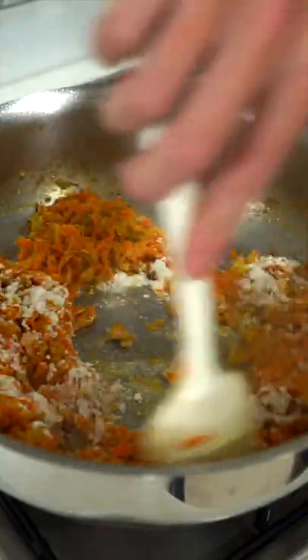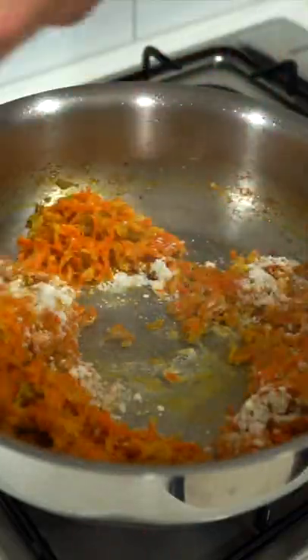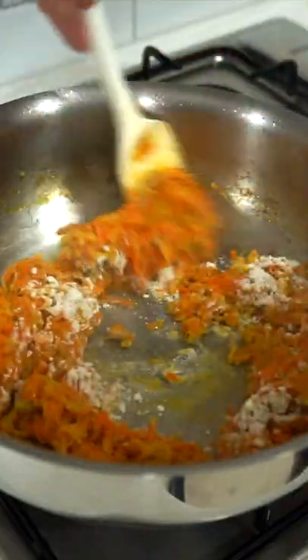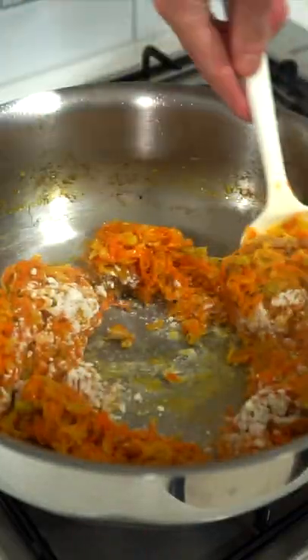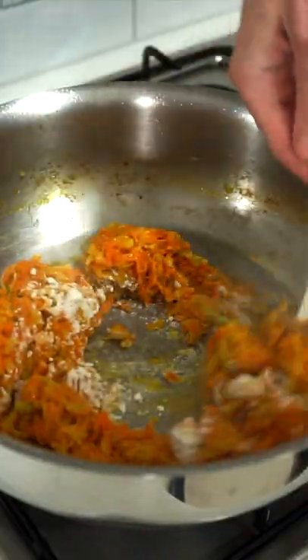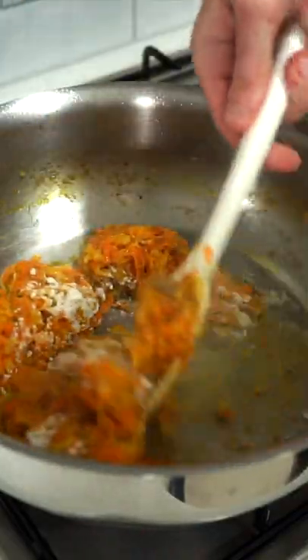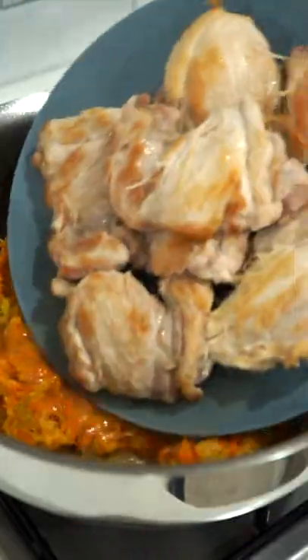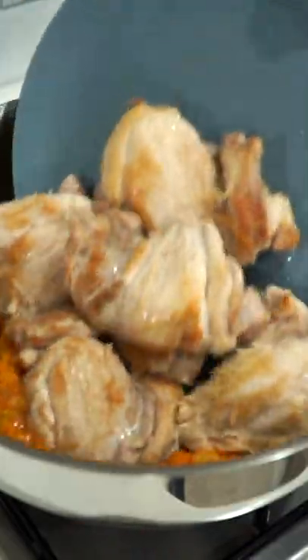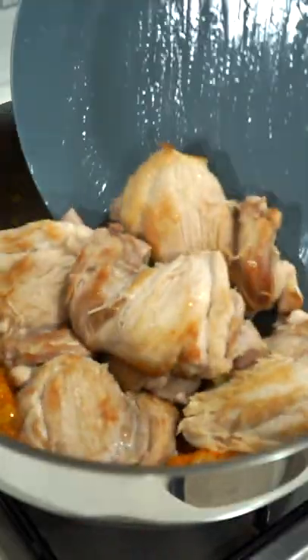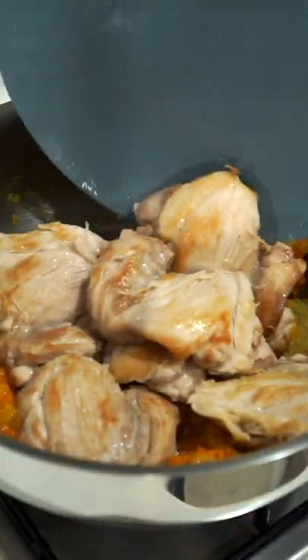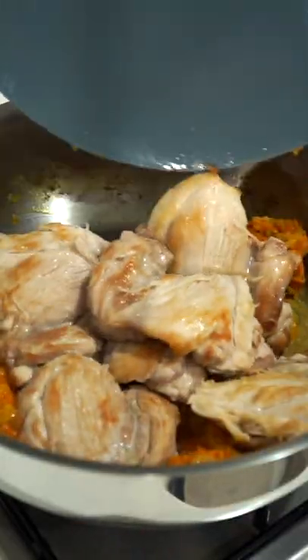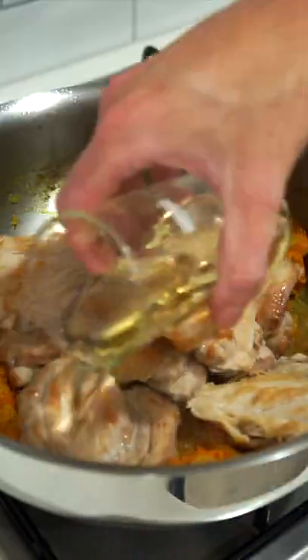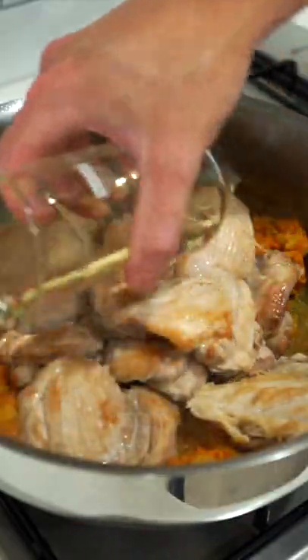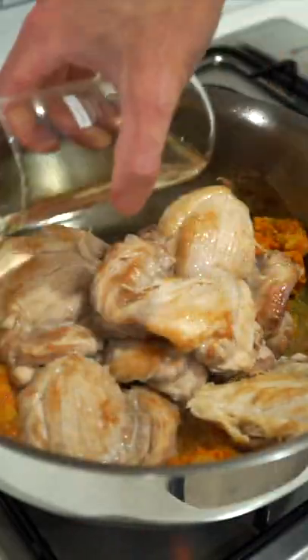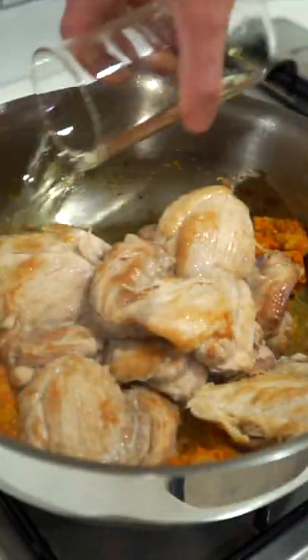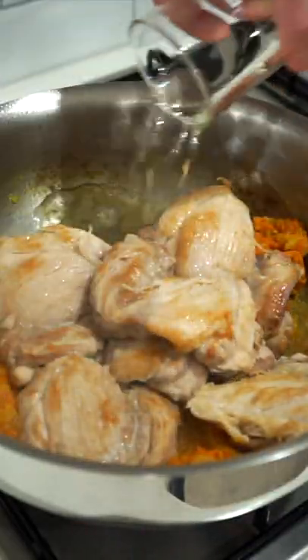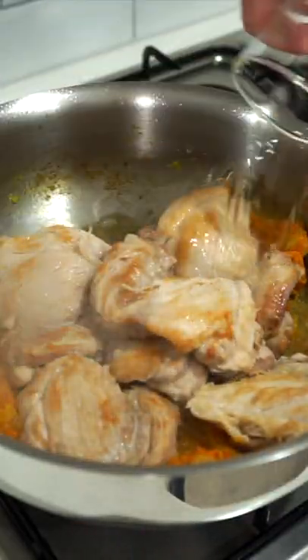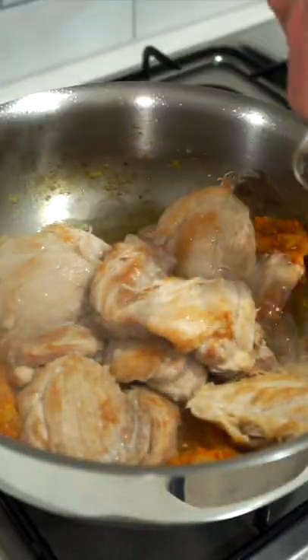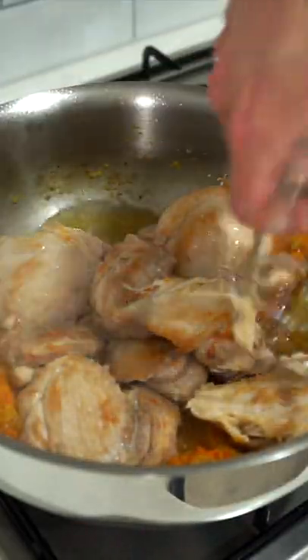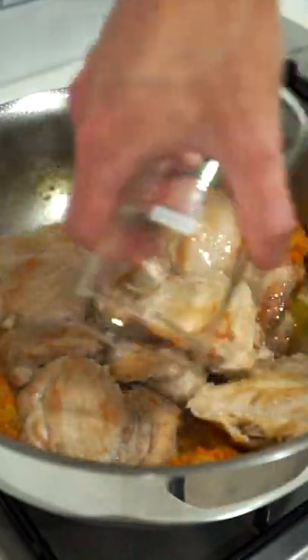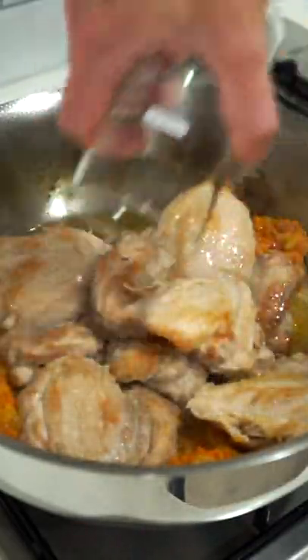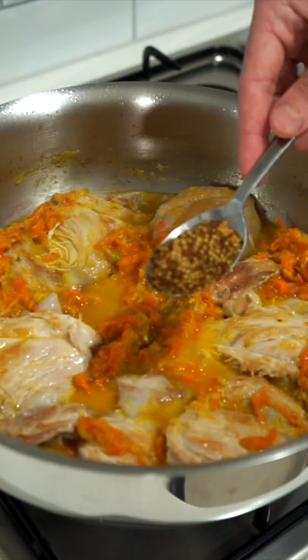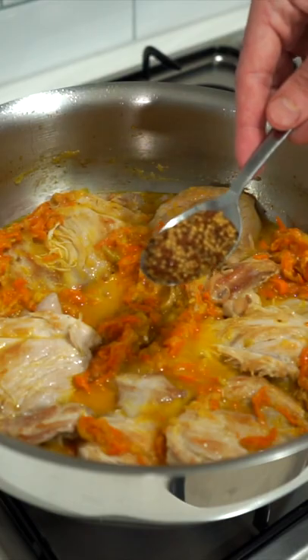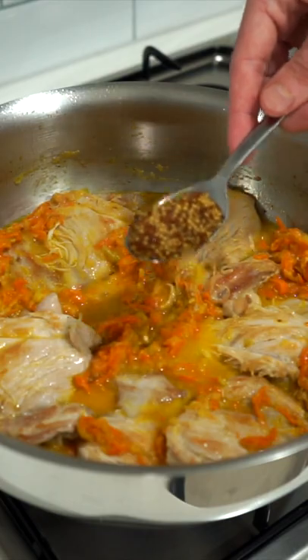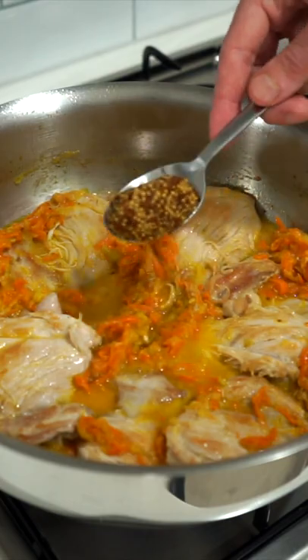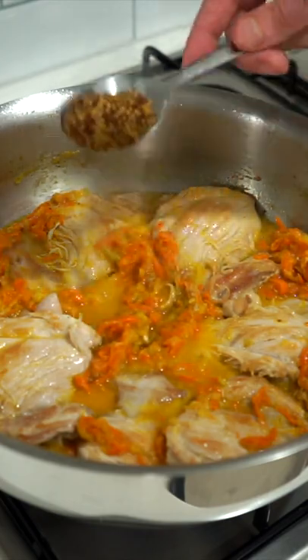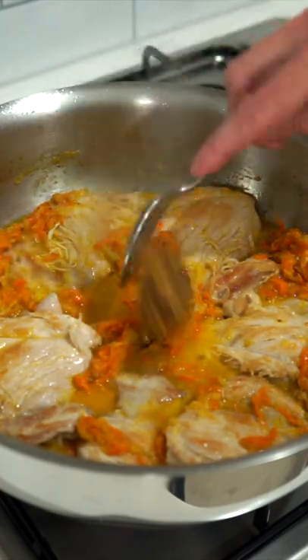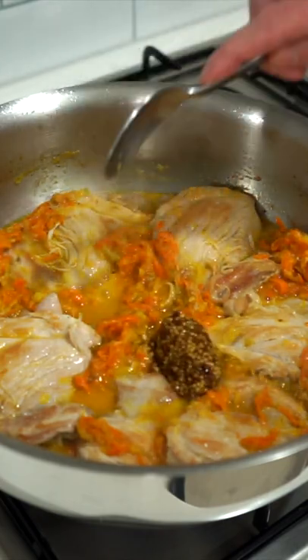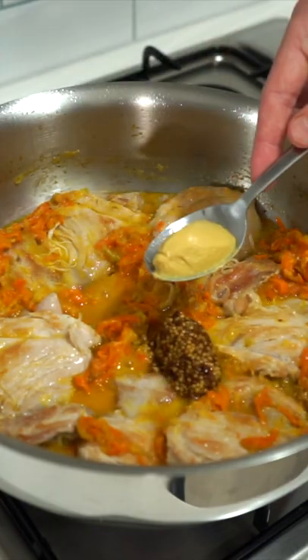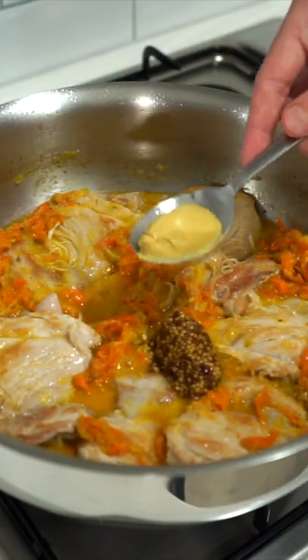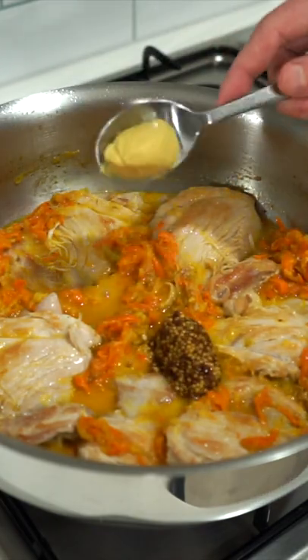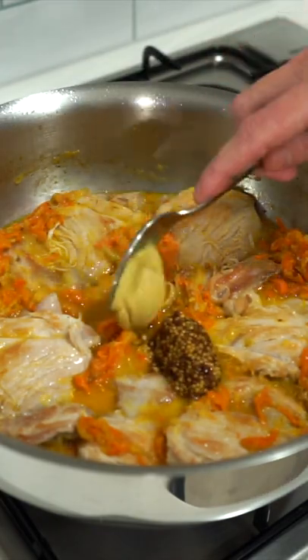Add in the plain flour and cook for 1 and a half minutes then add the chicken back in along with white wine and cook for 2 minutes.